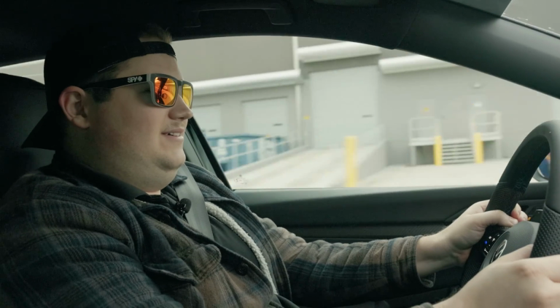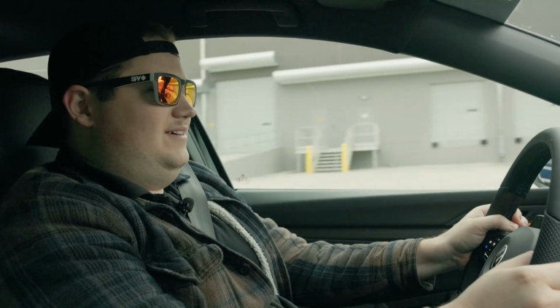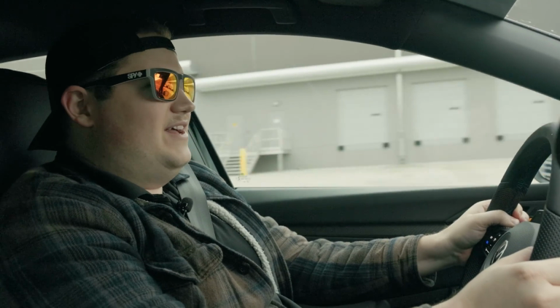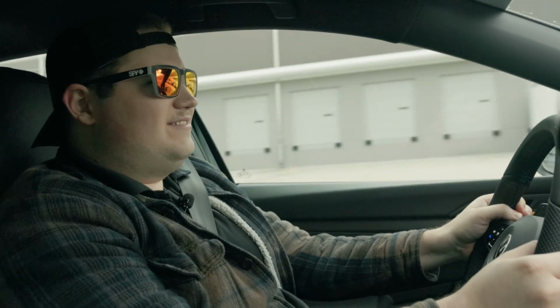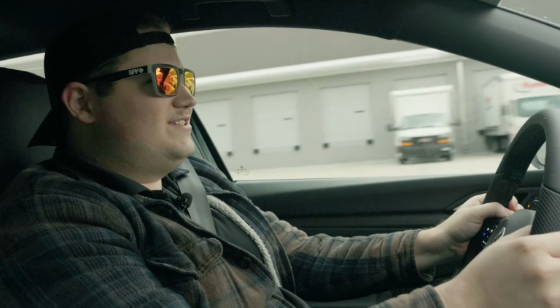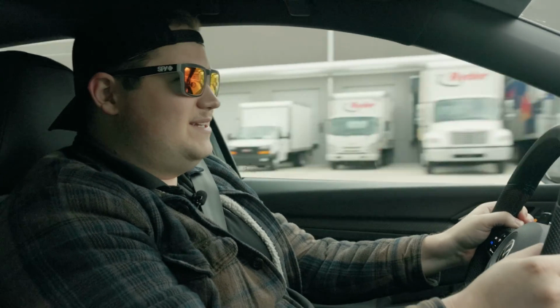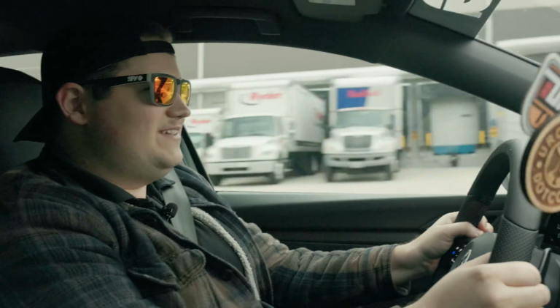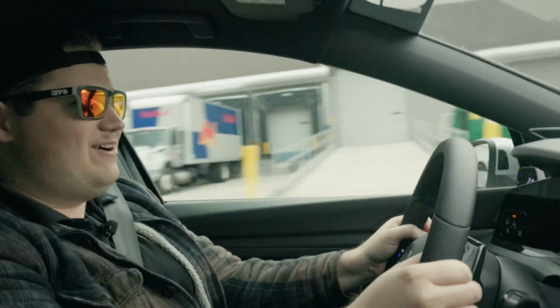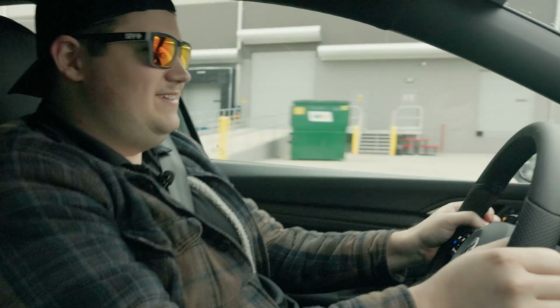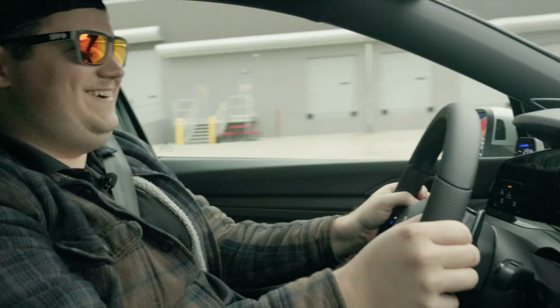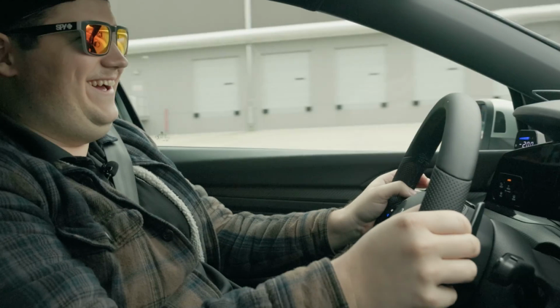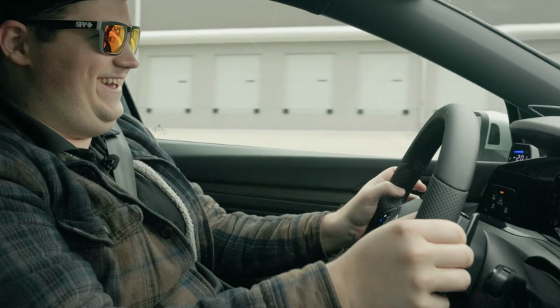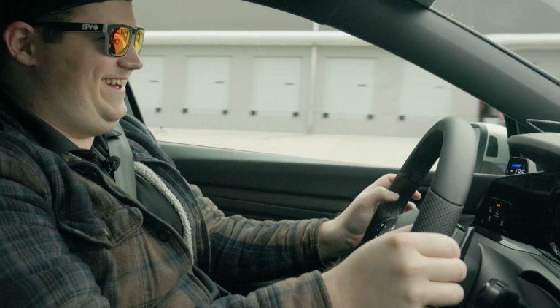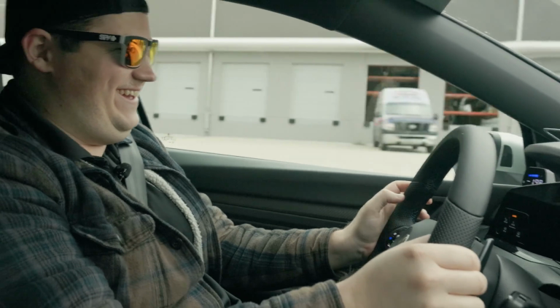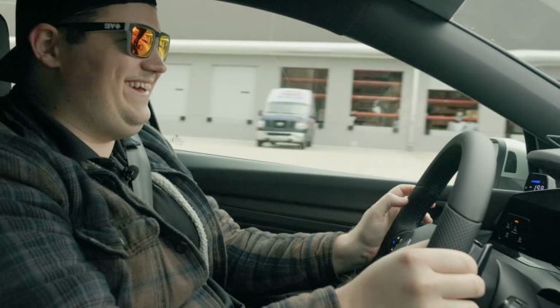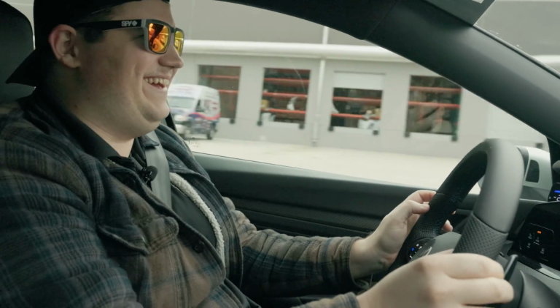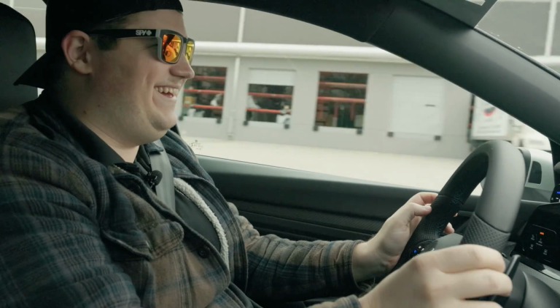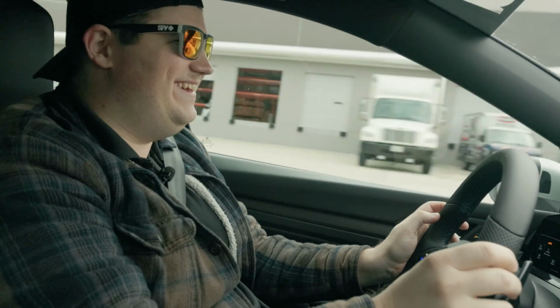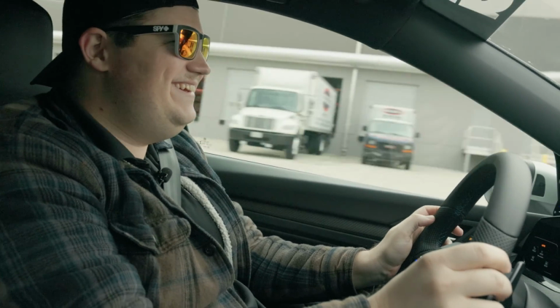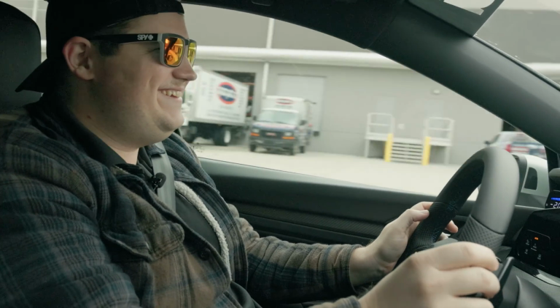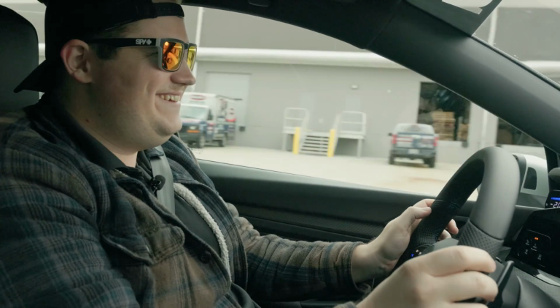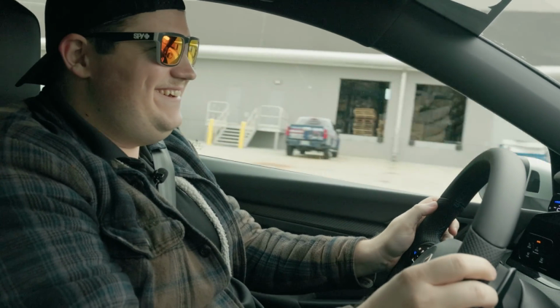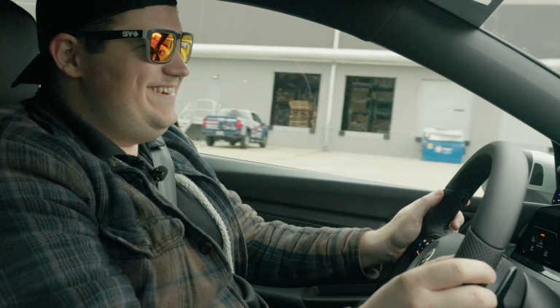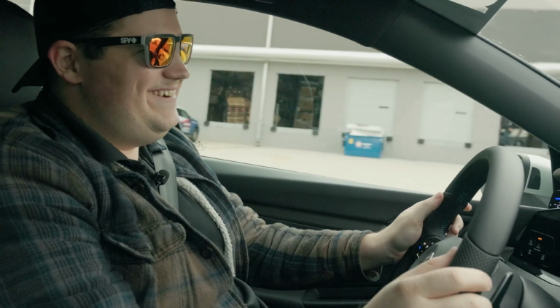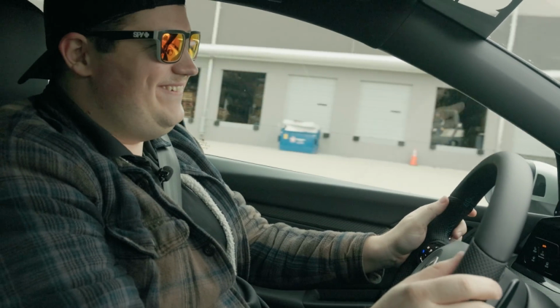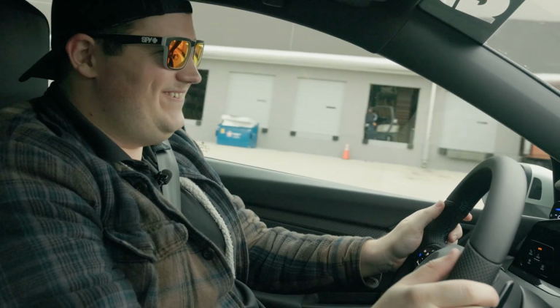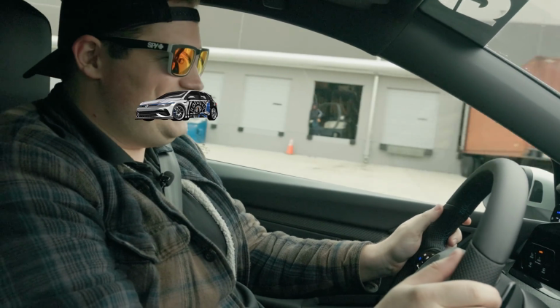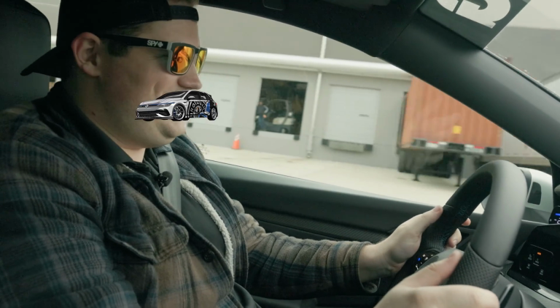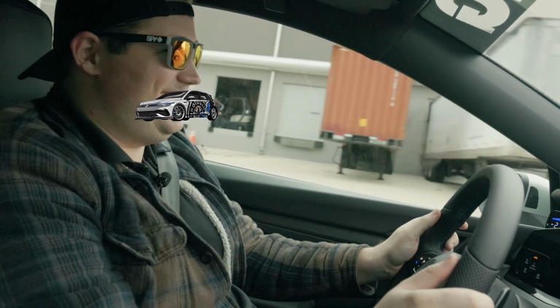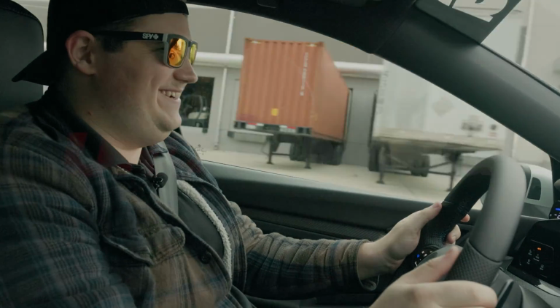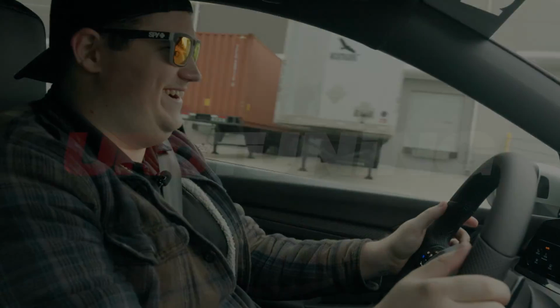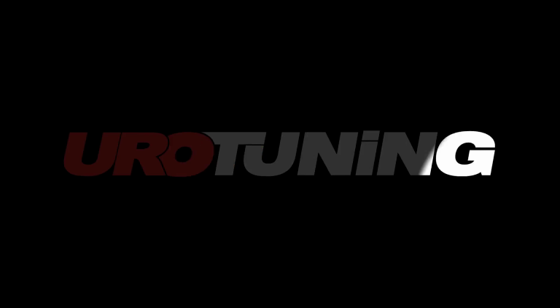Look at that — 60 miles an hour. Holy crap! Jesus!